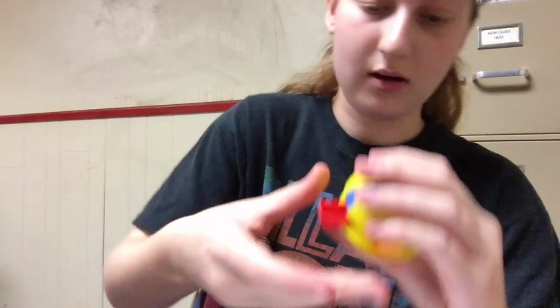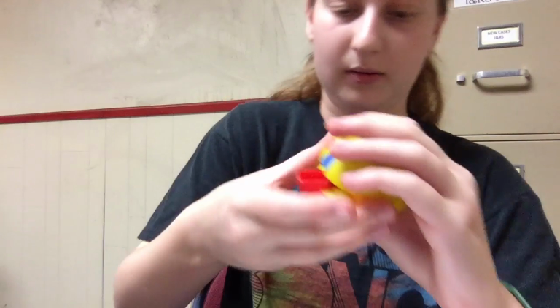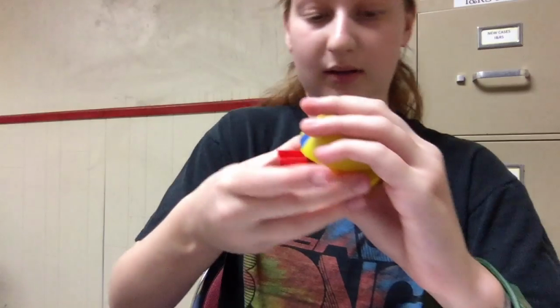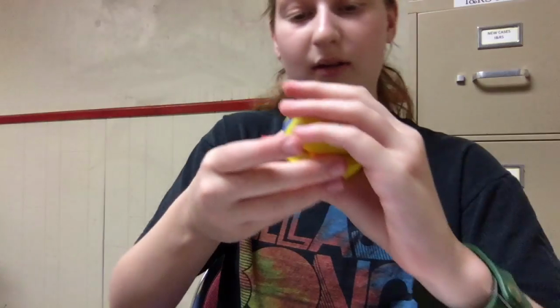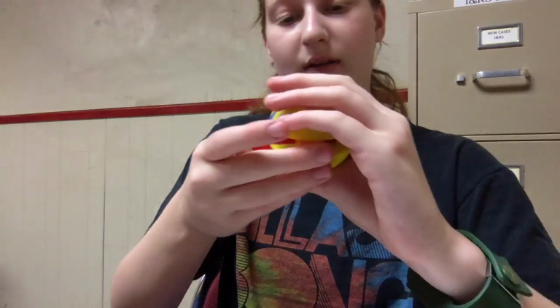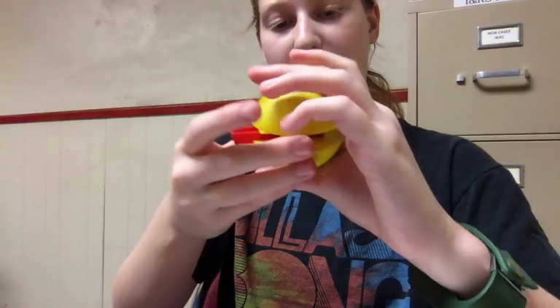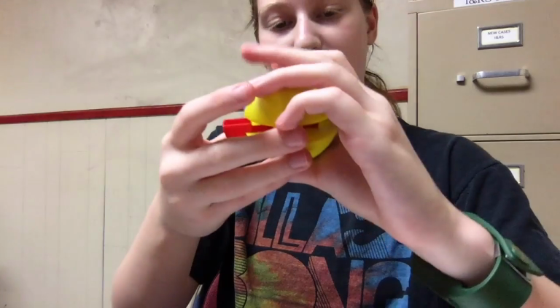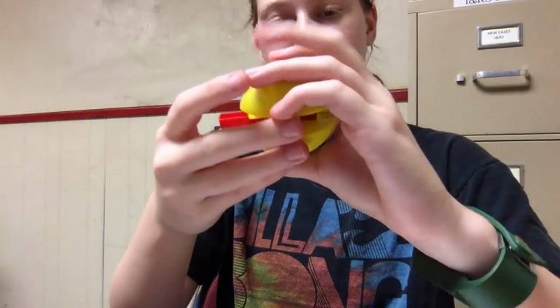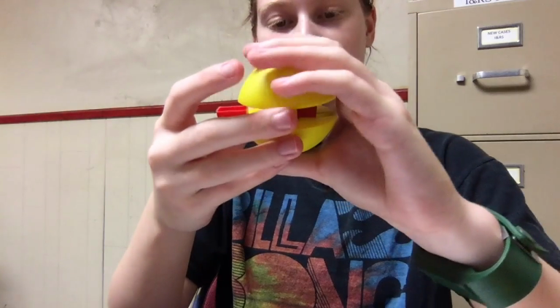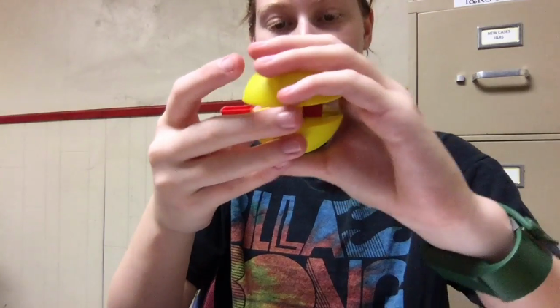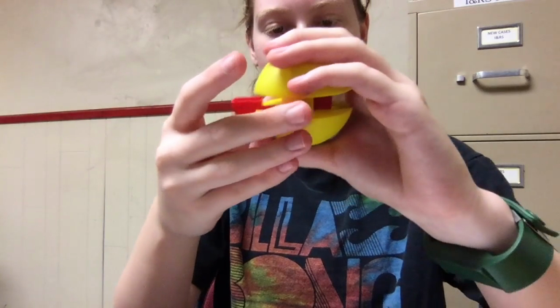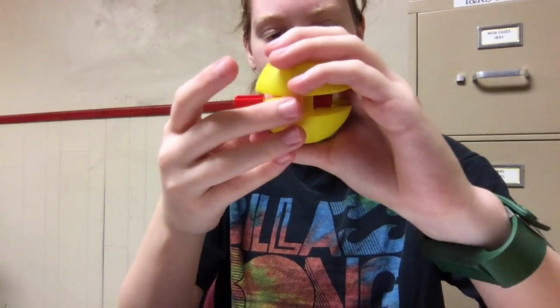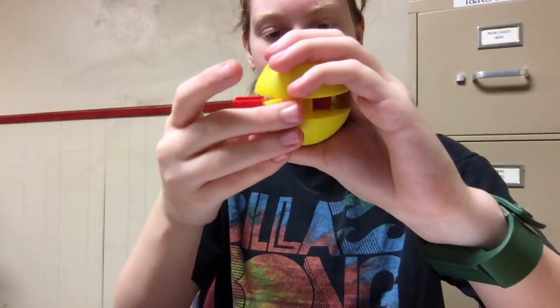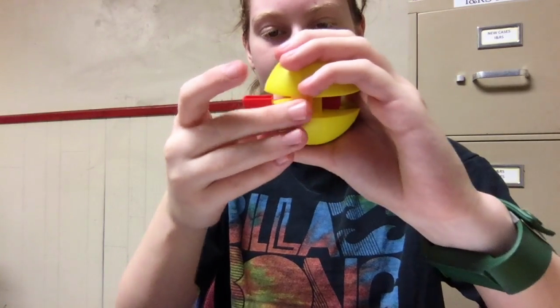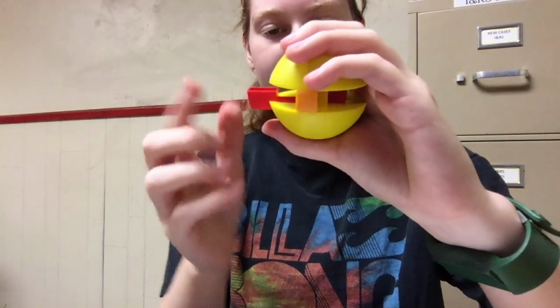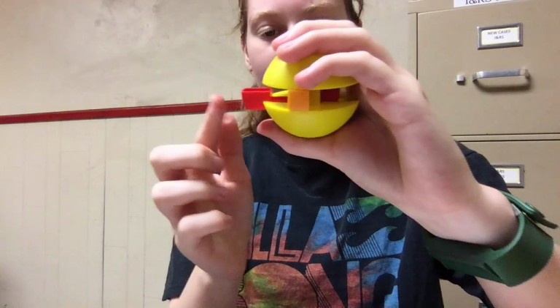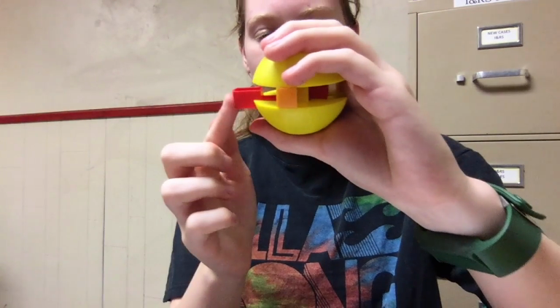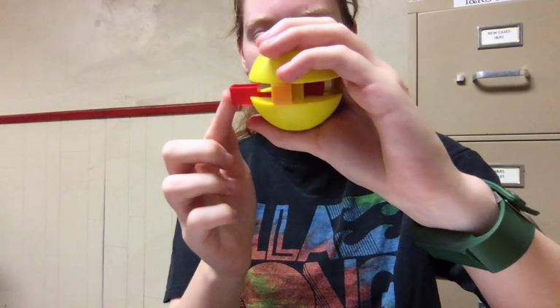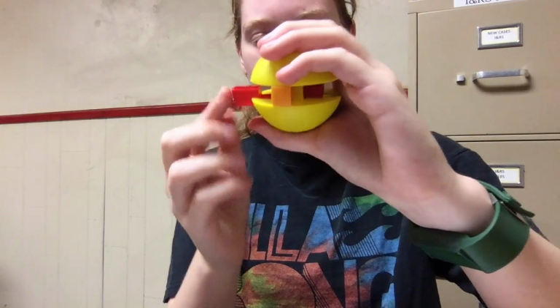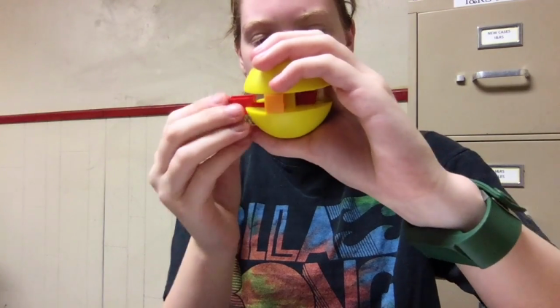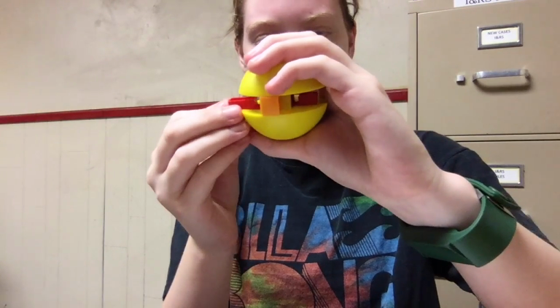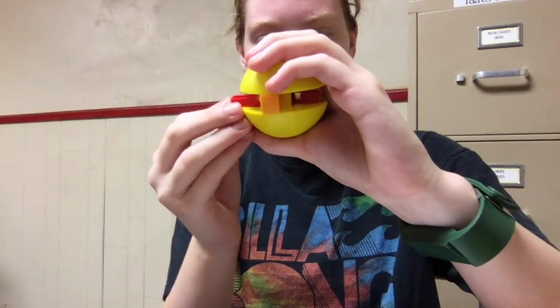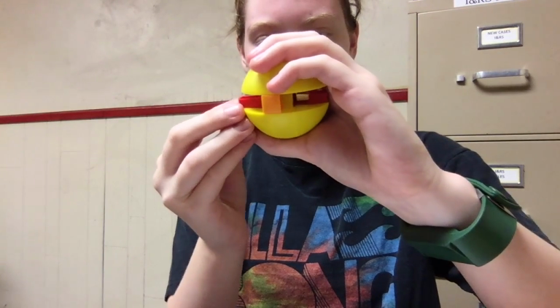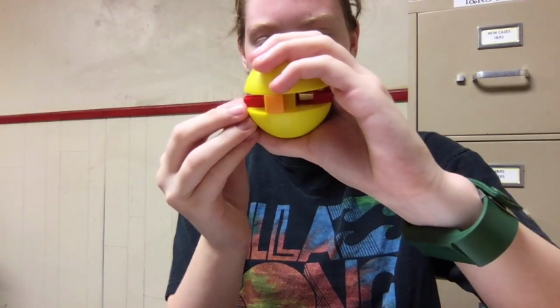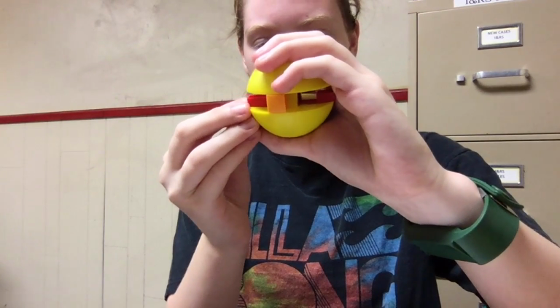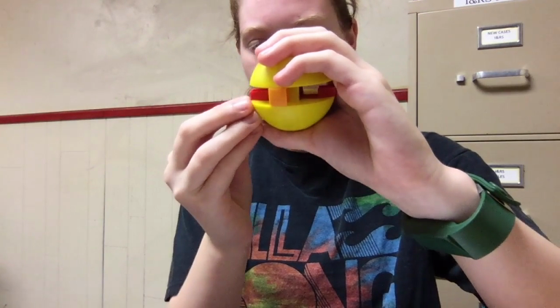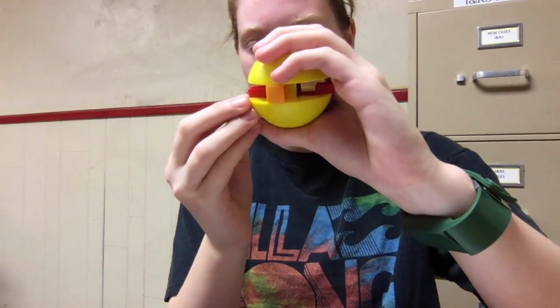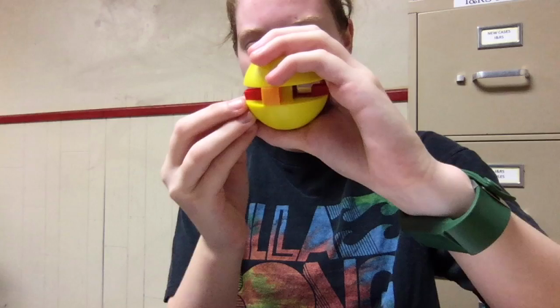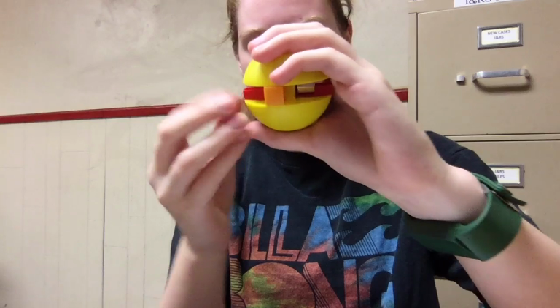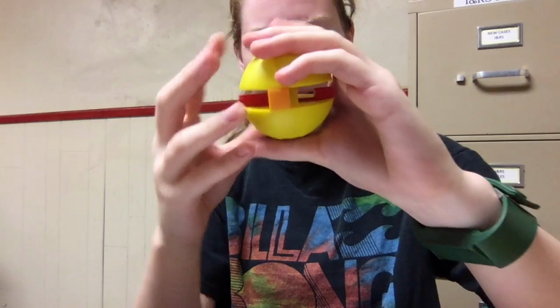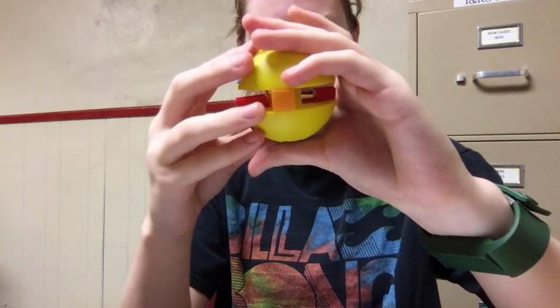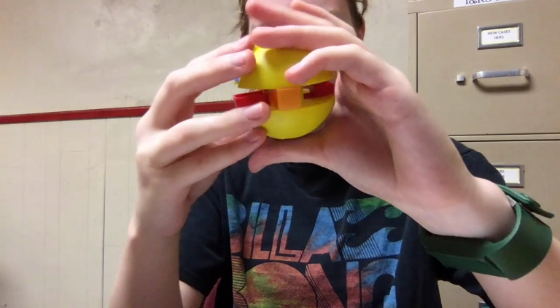Once you've got it clicked in, just slide the red piece back over.